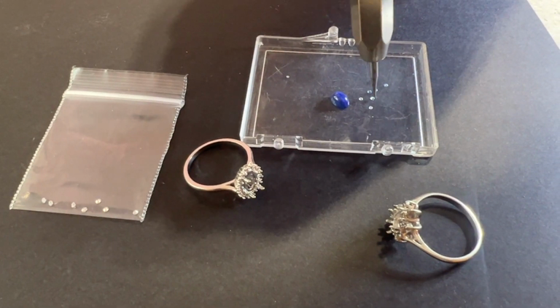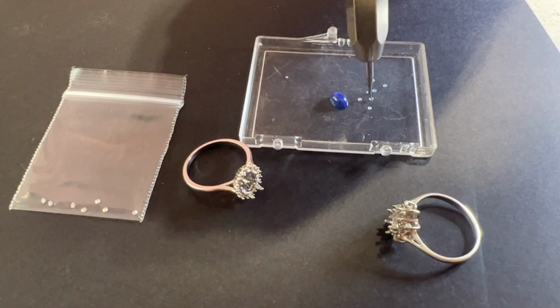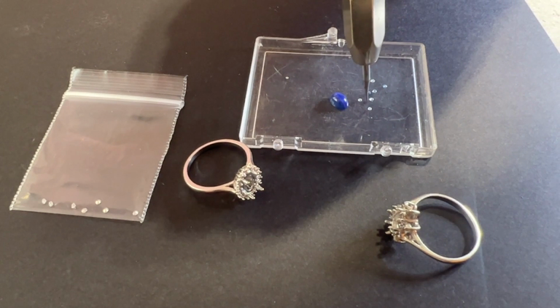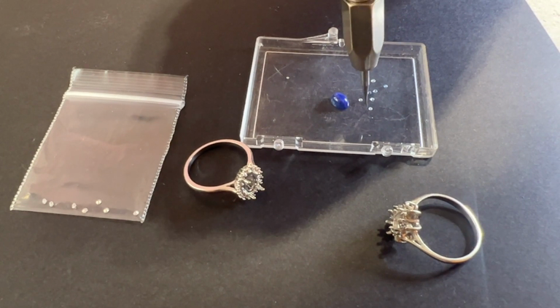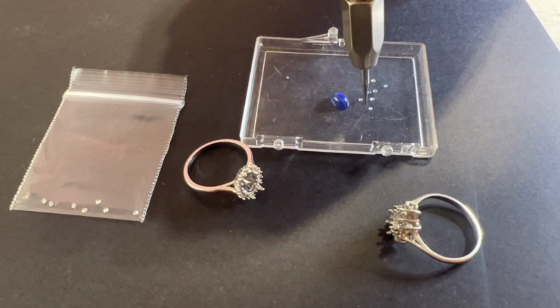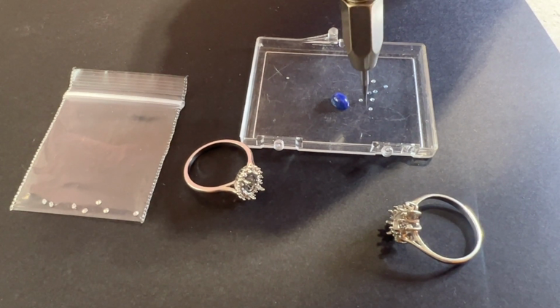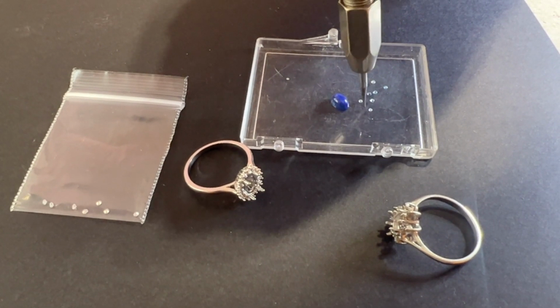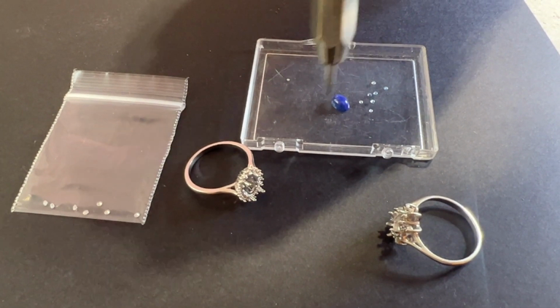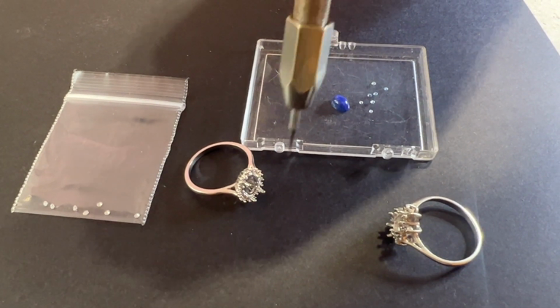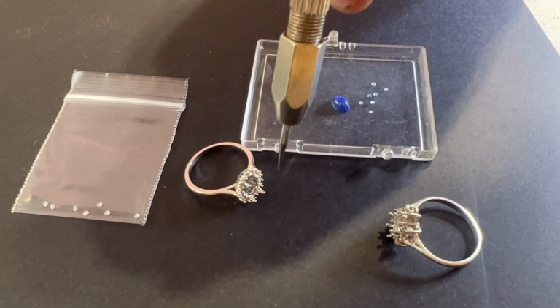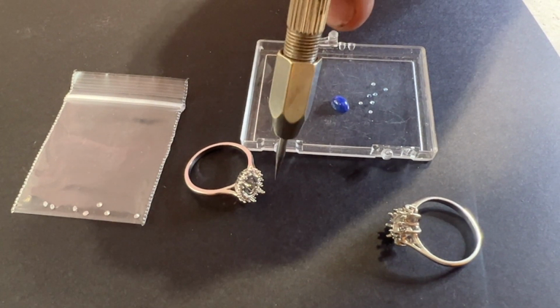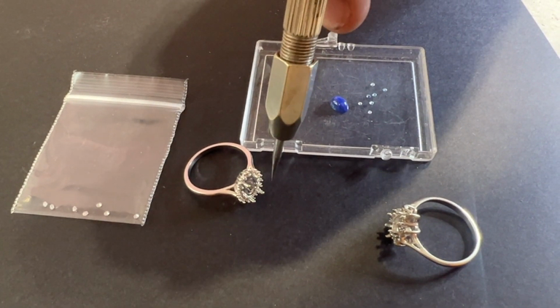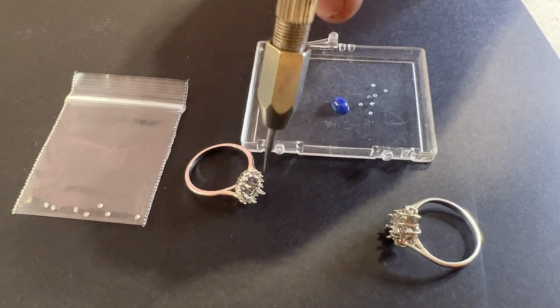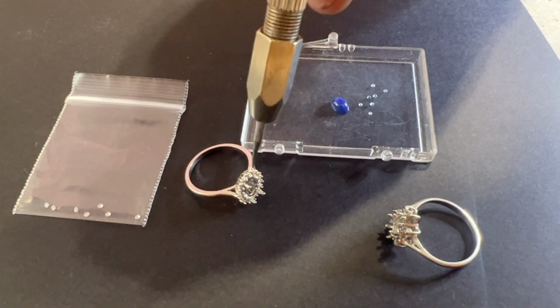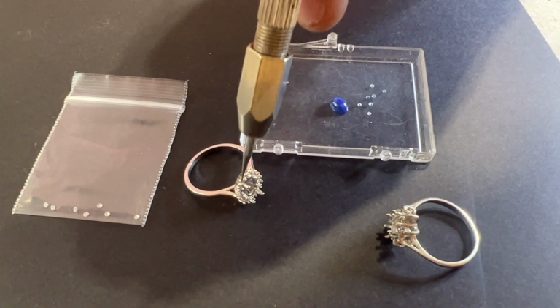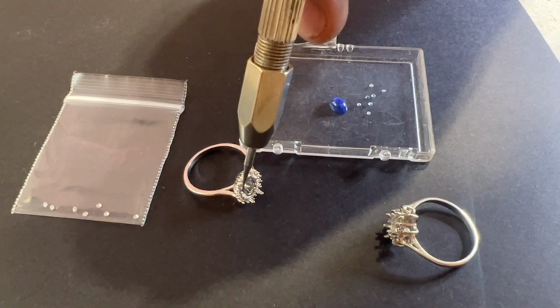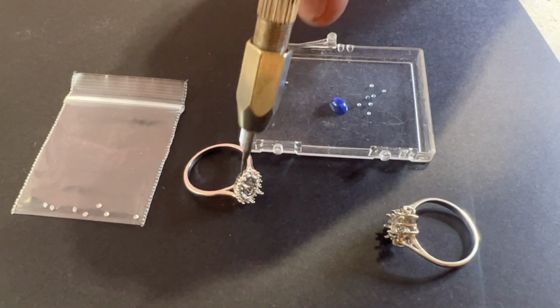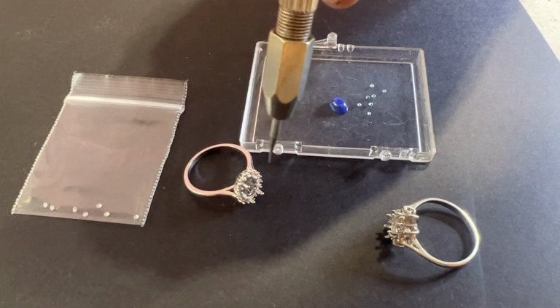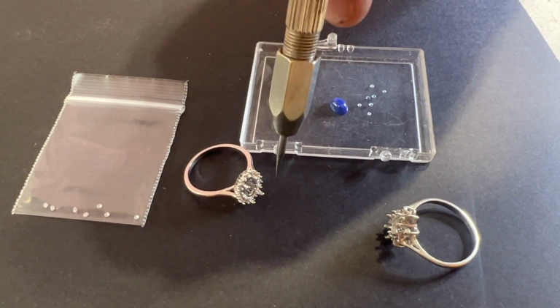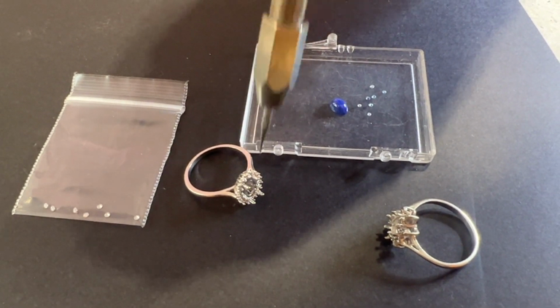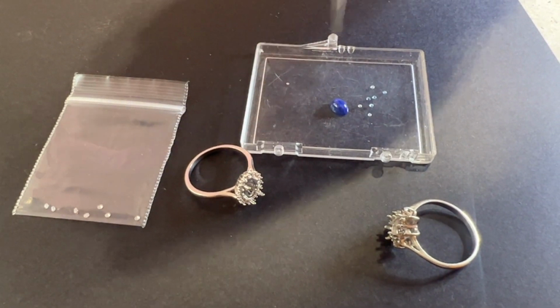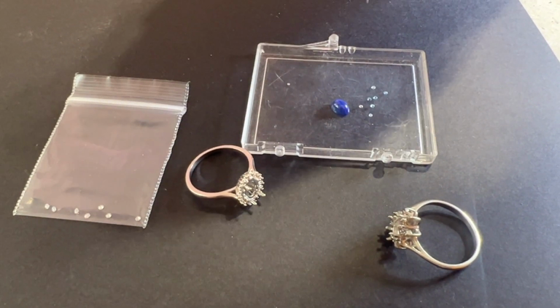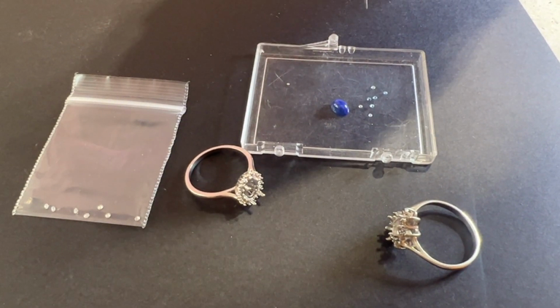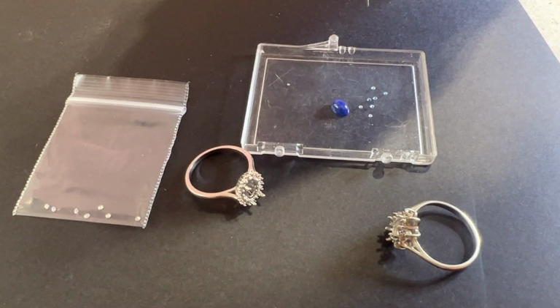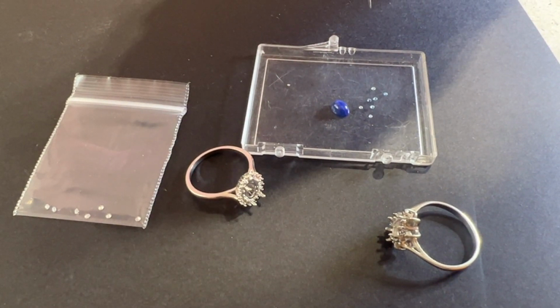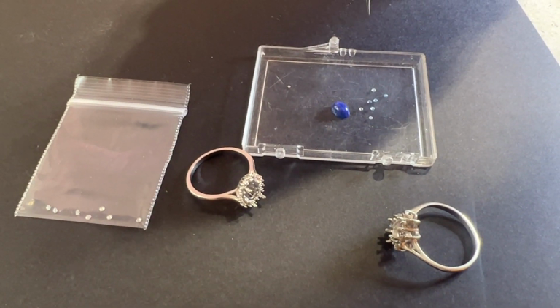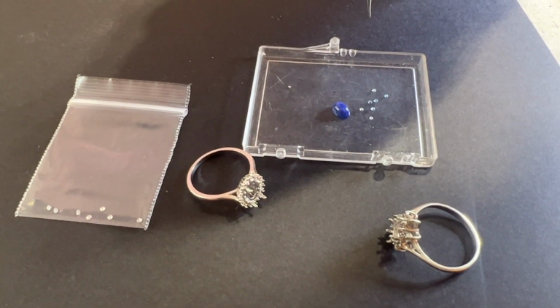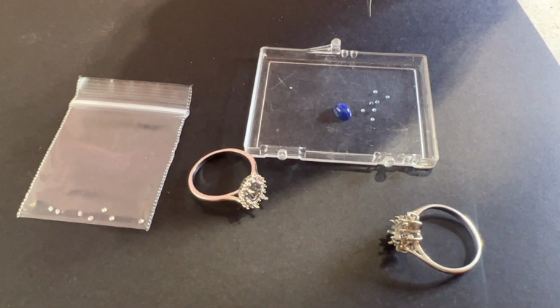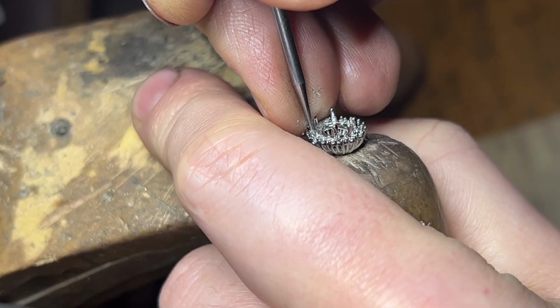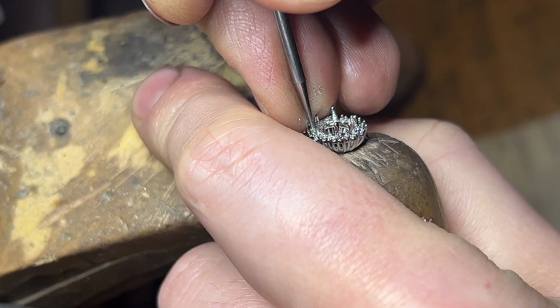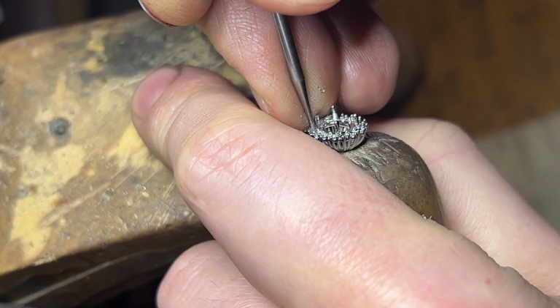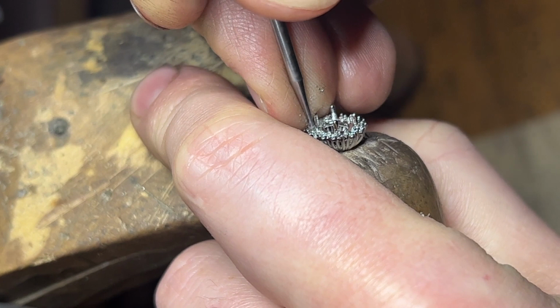Next step is we're going to be cutting and setting the diamonds in.